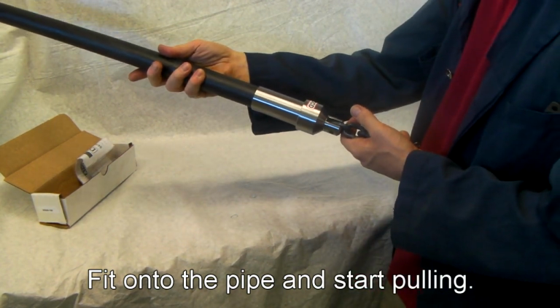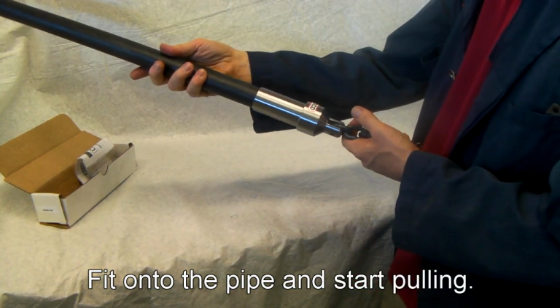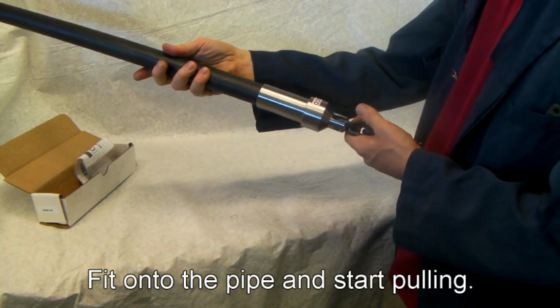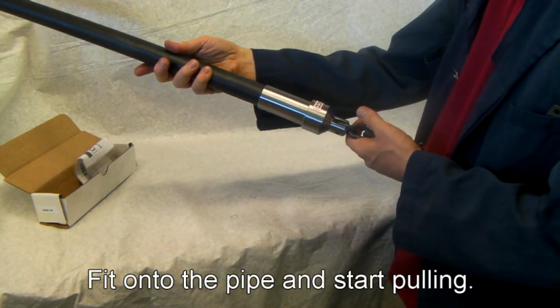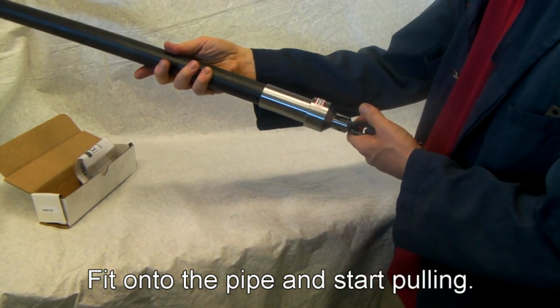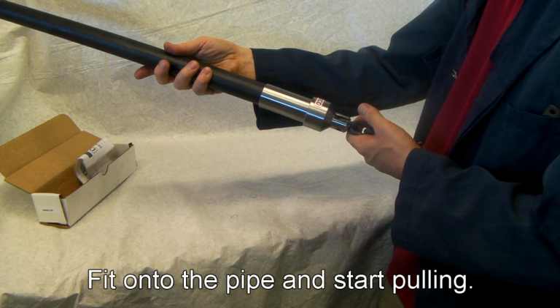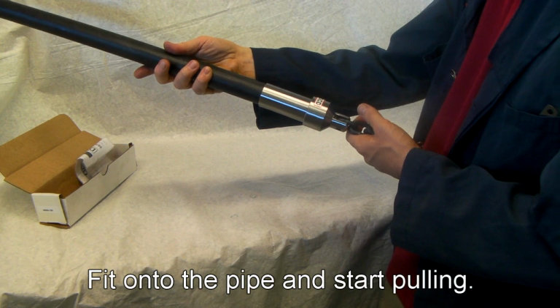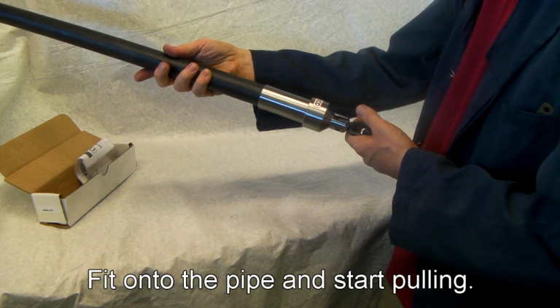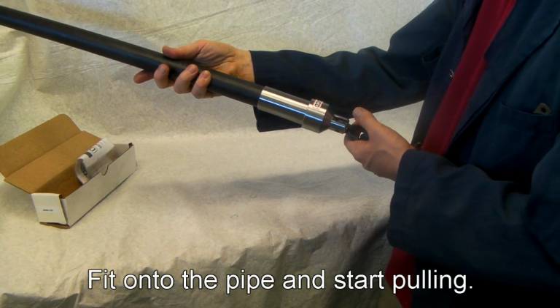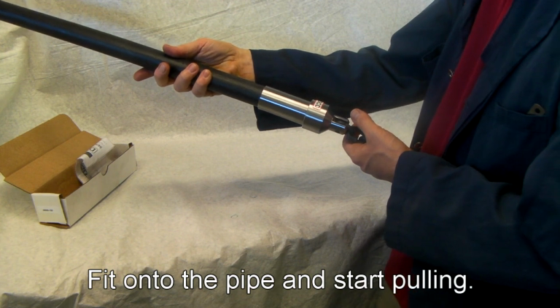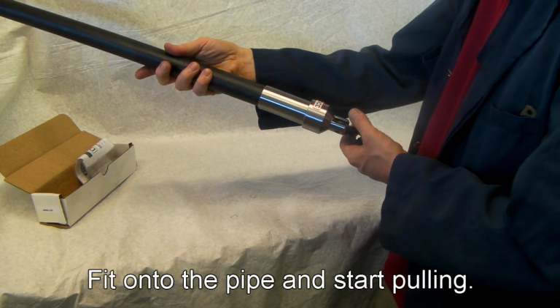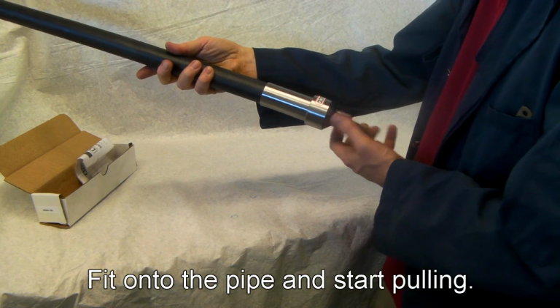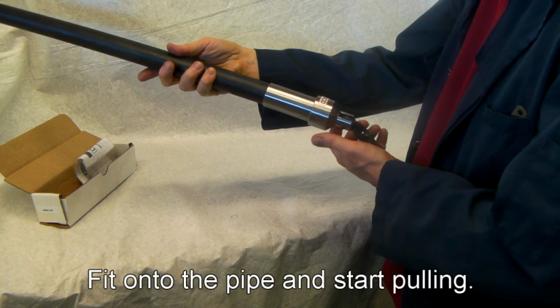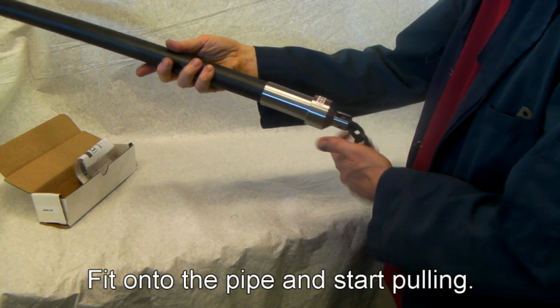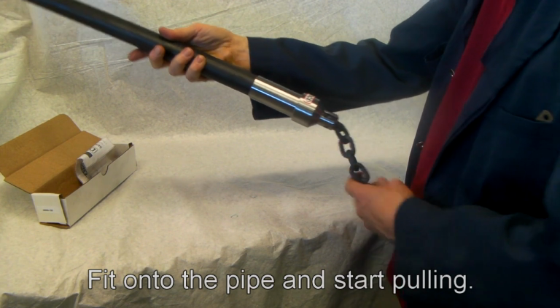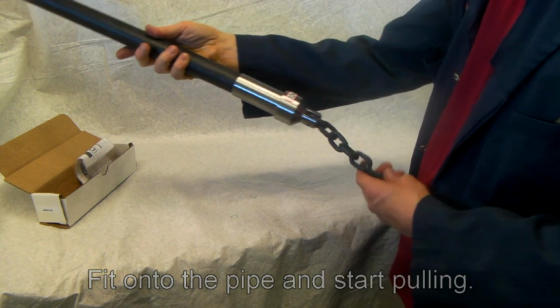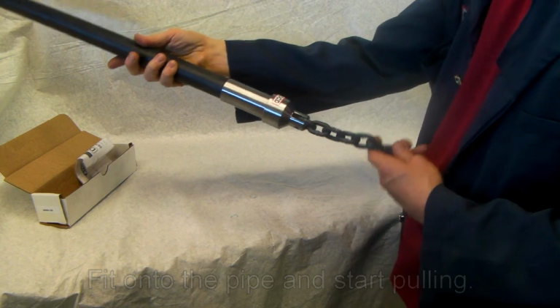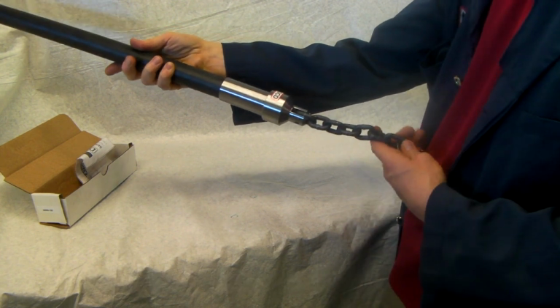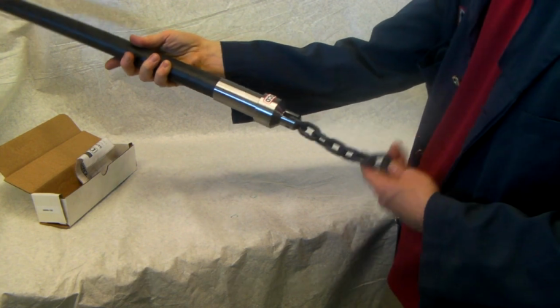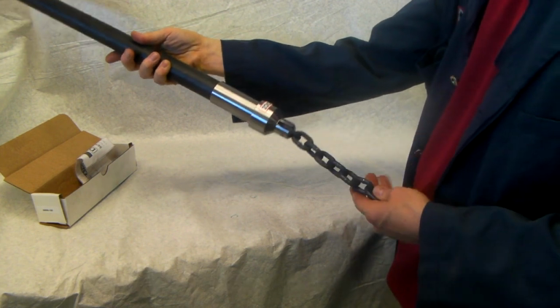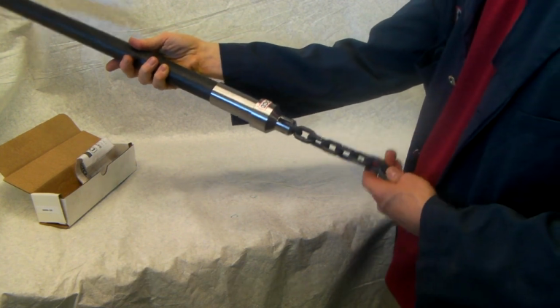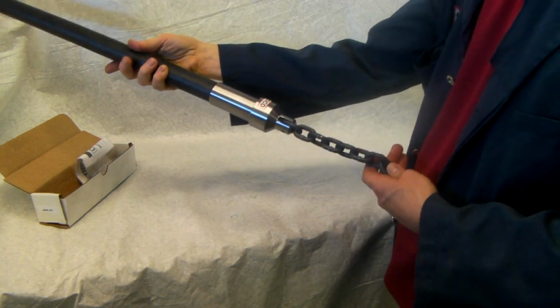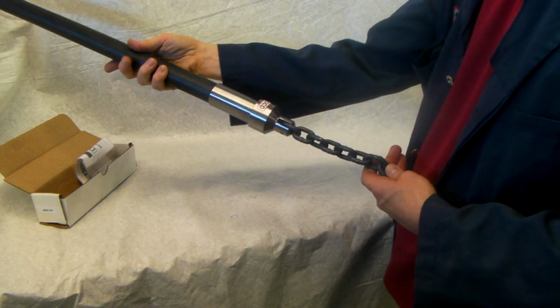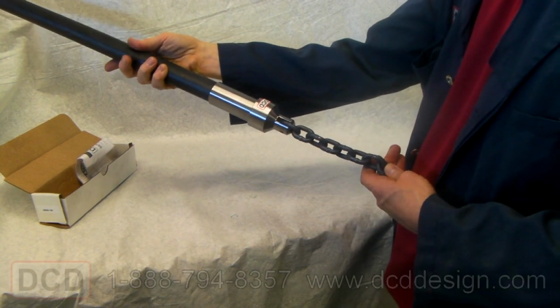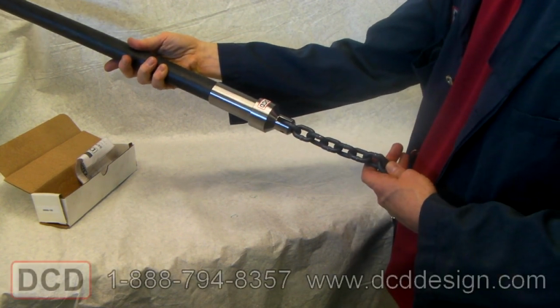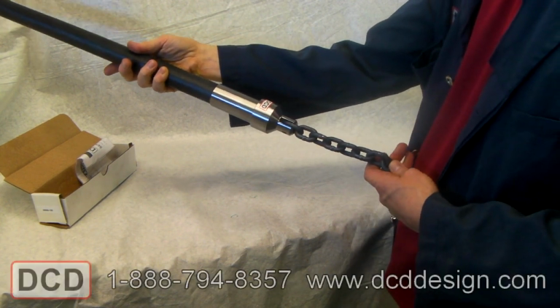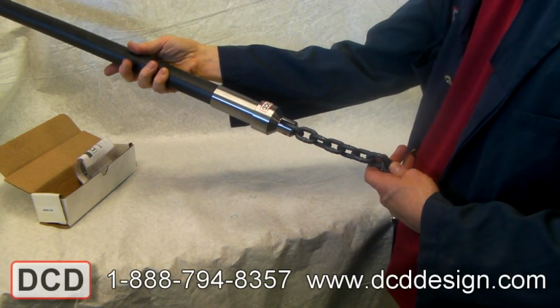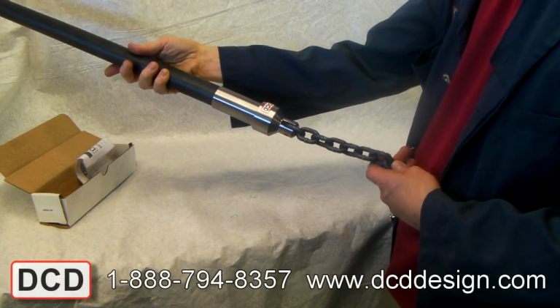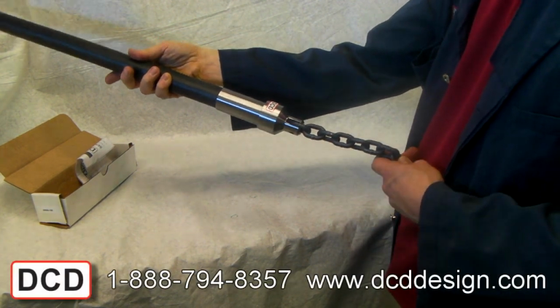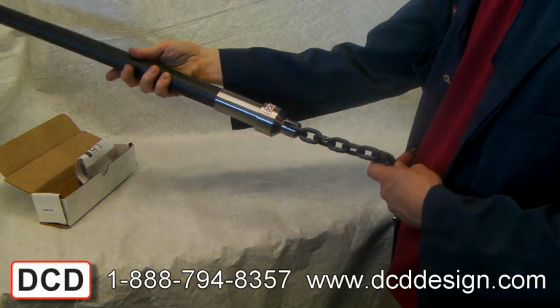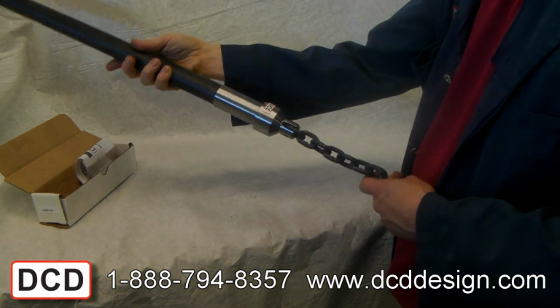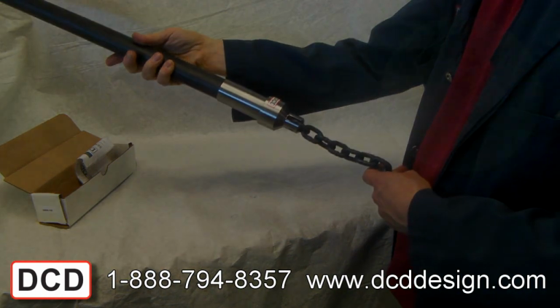And that's all there is to the DCD plow grip. Attach it to the back of a vibratory plow and start pulling.